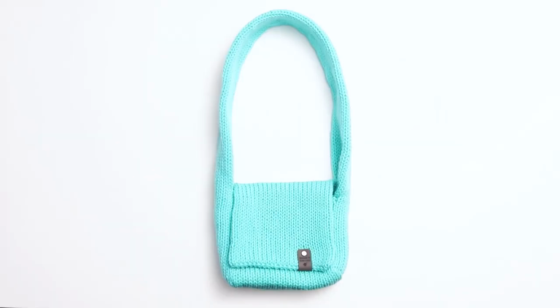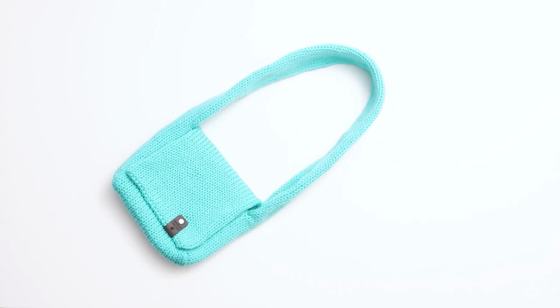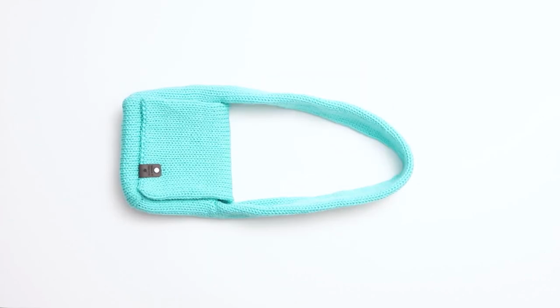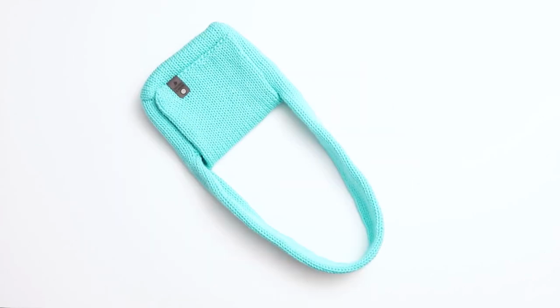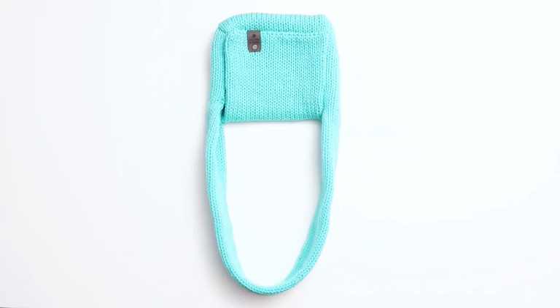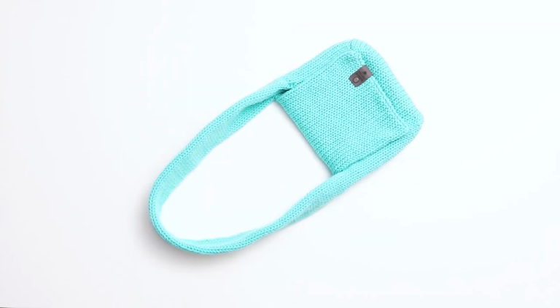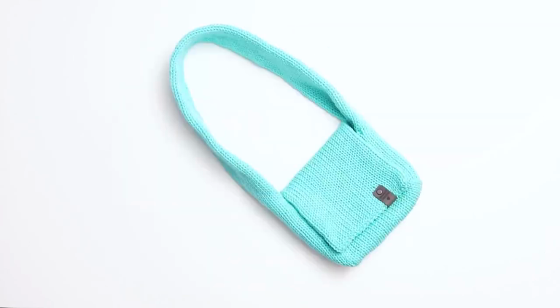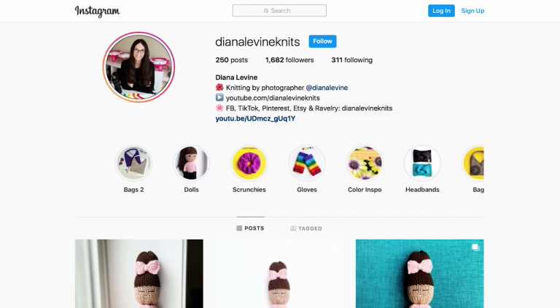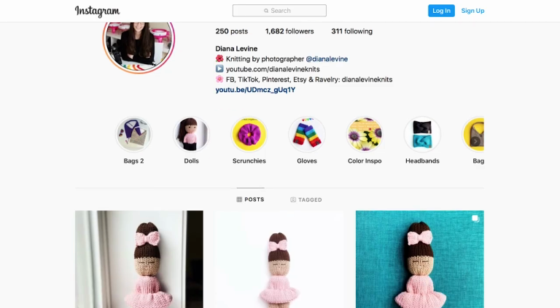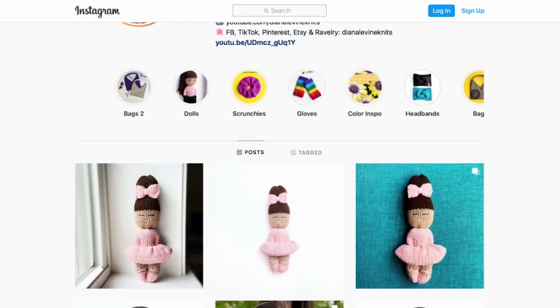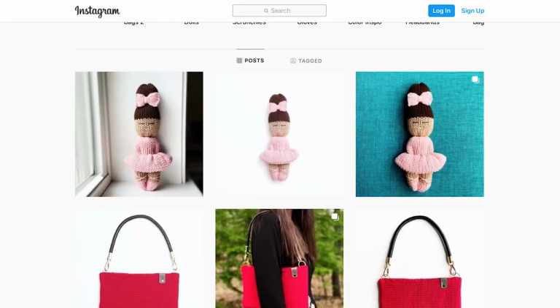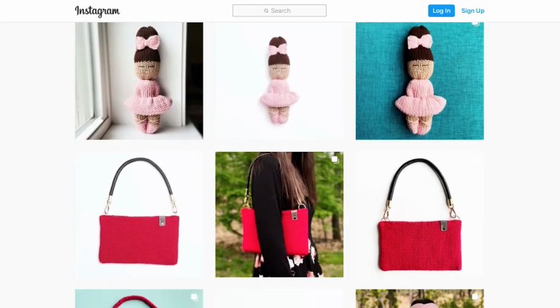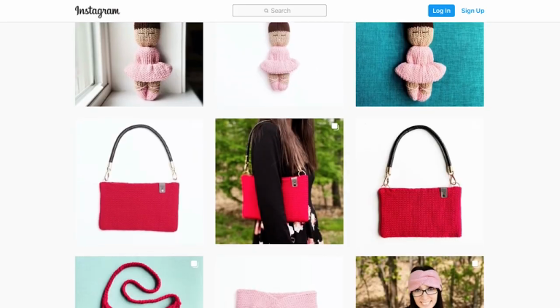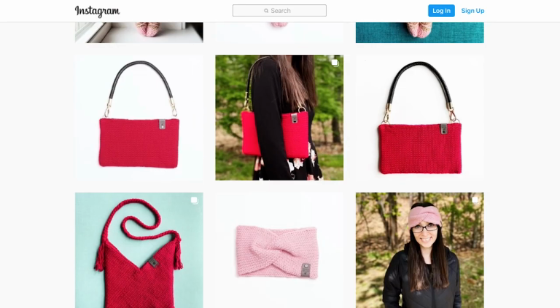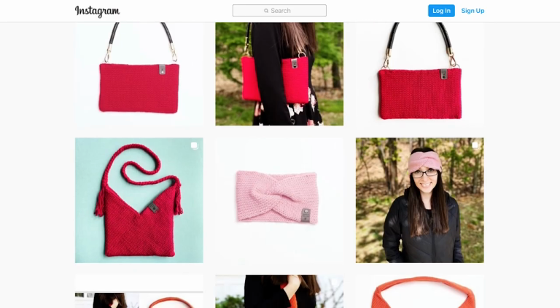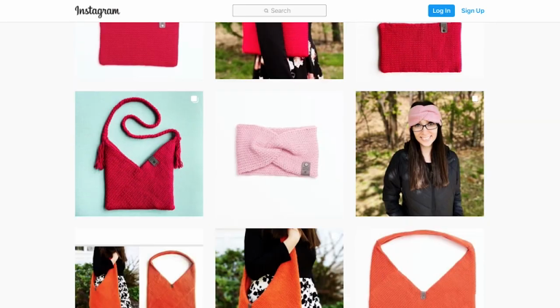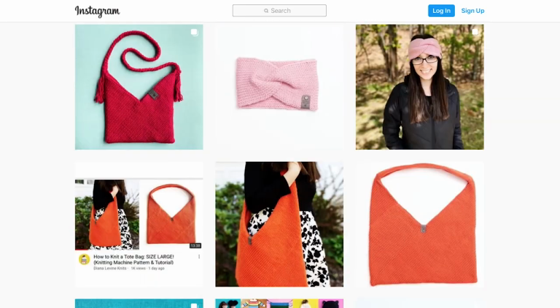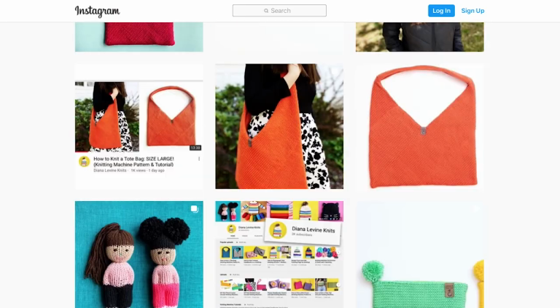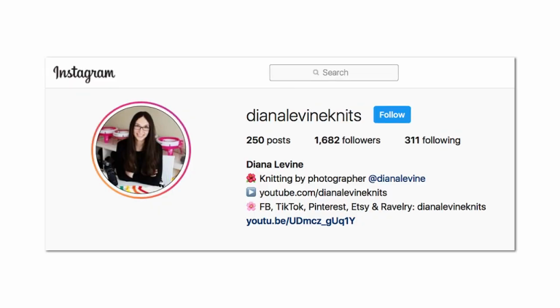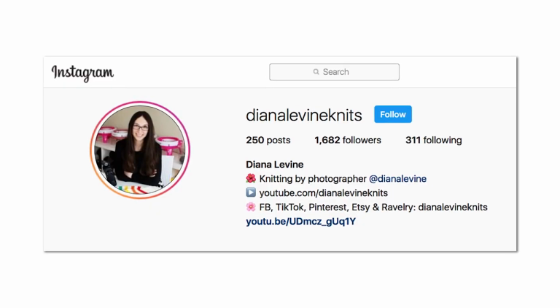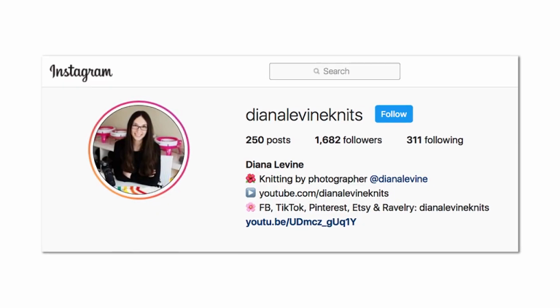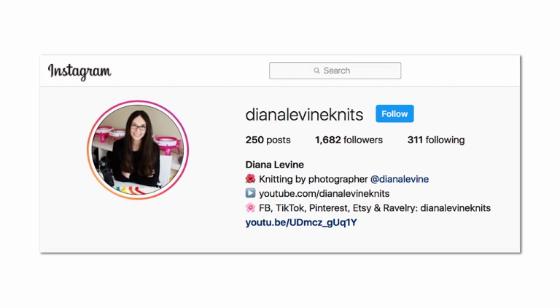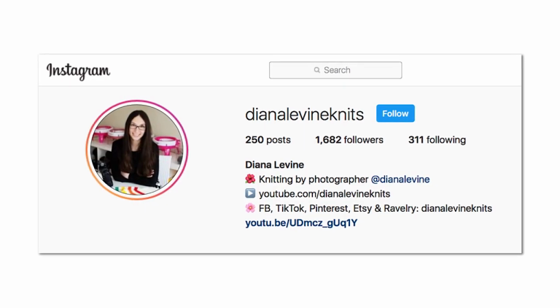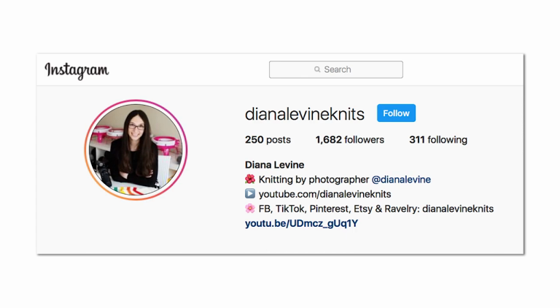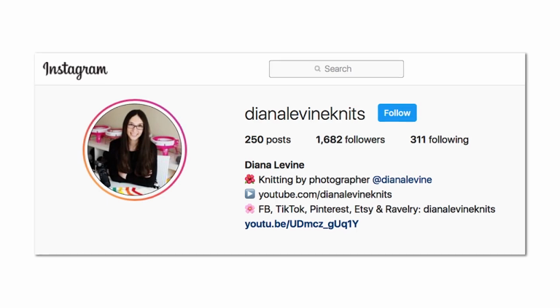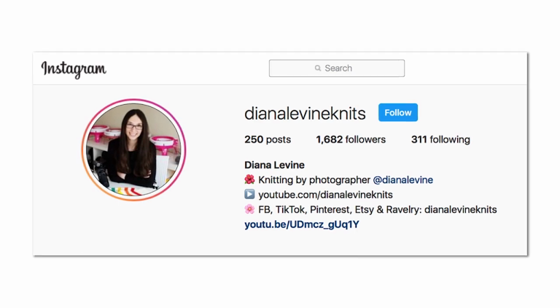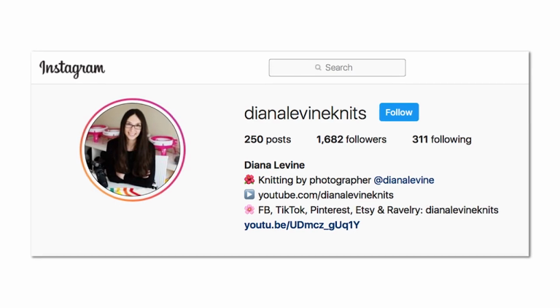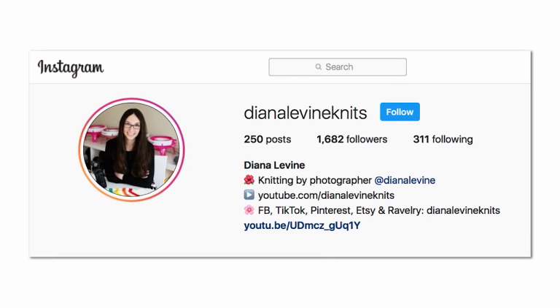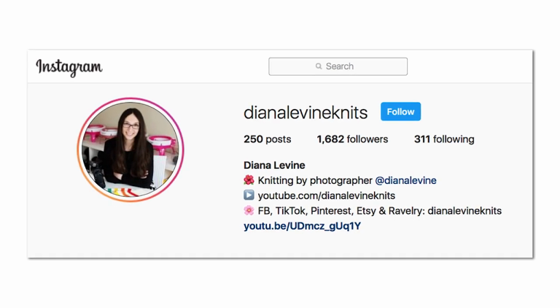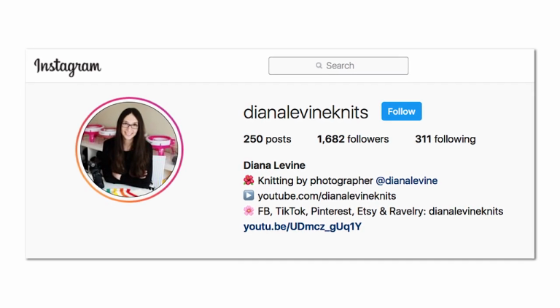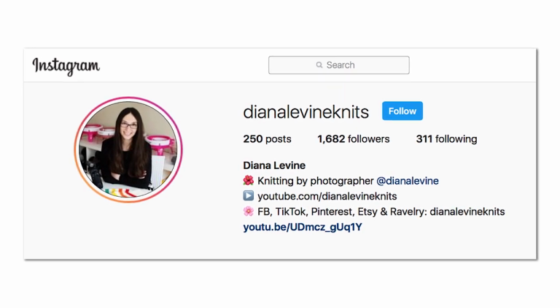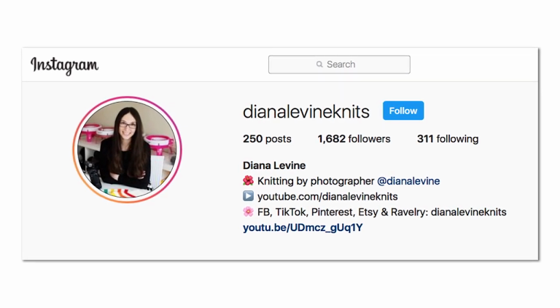If you make this project, please tag me on social media when you share your work, at DianaLevineKnits on Instagram, Facebook, and TikTok.